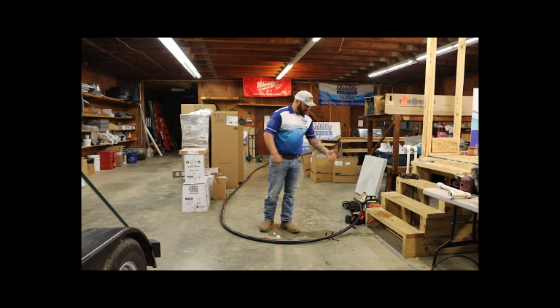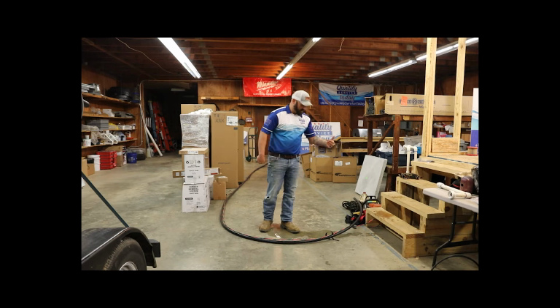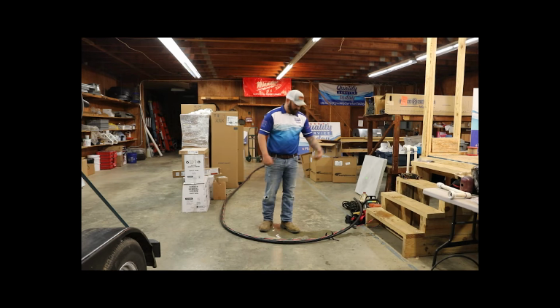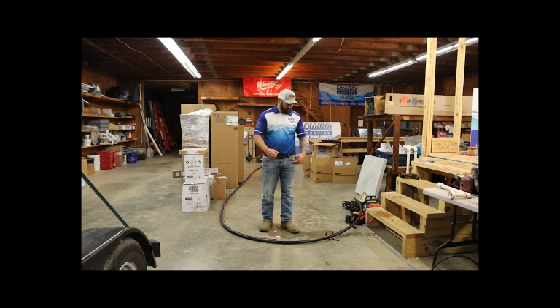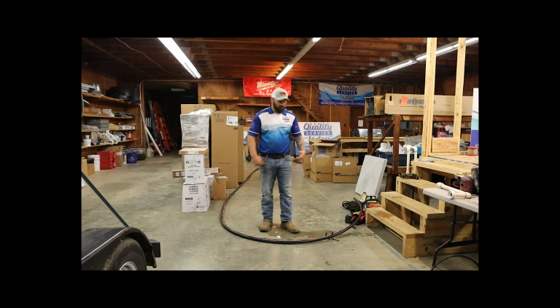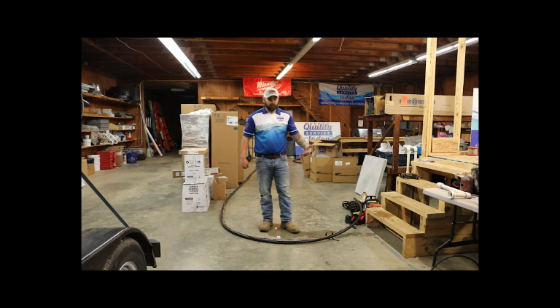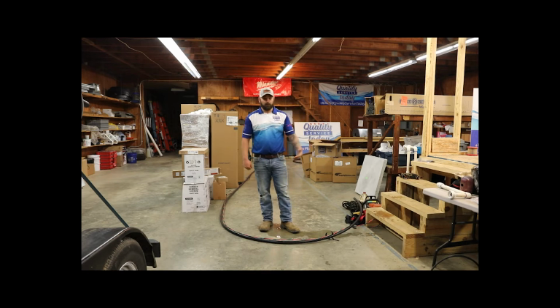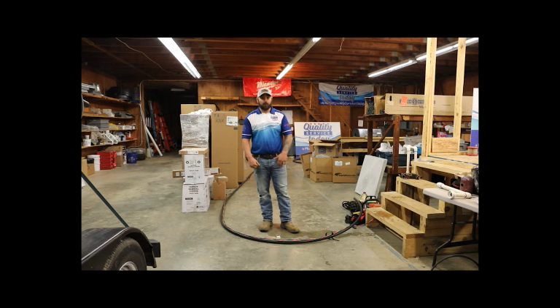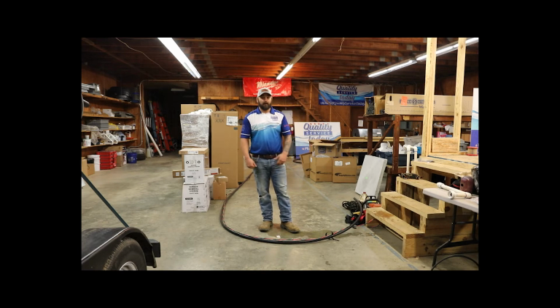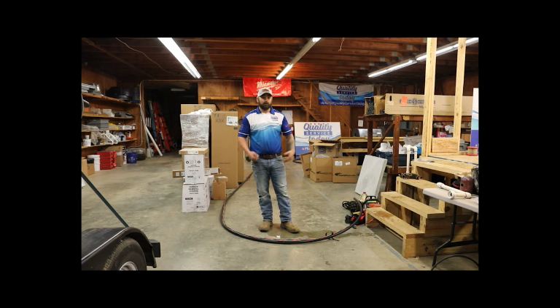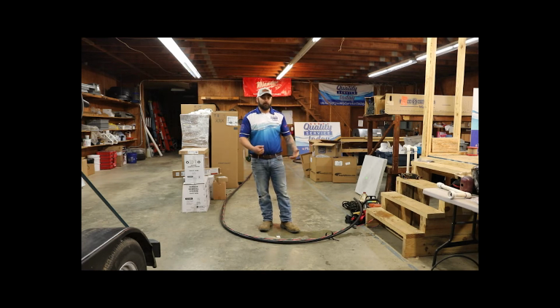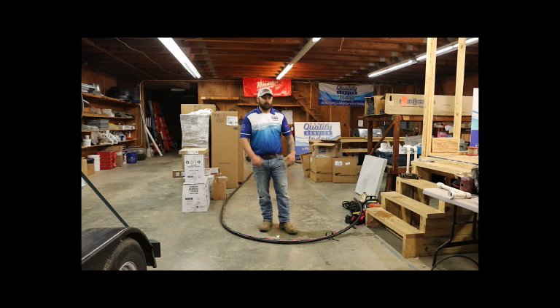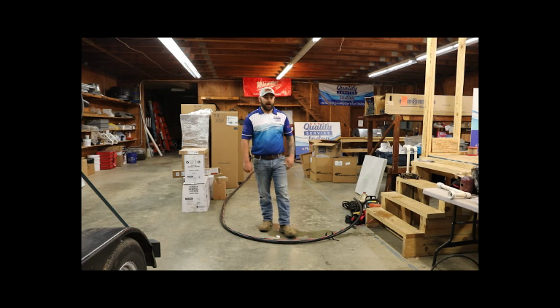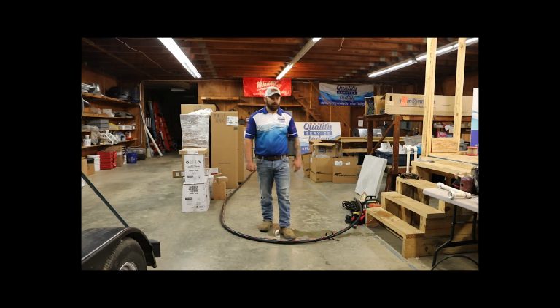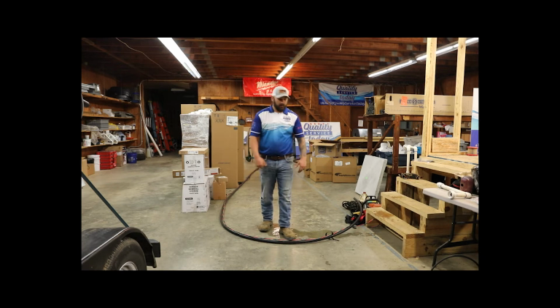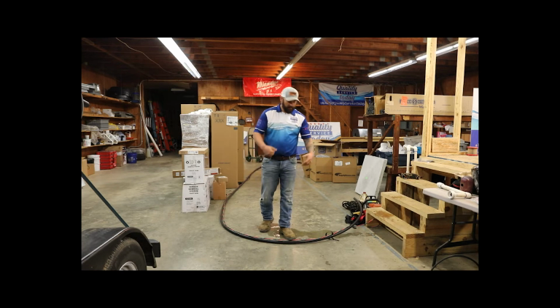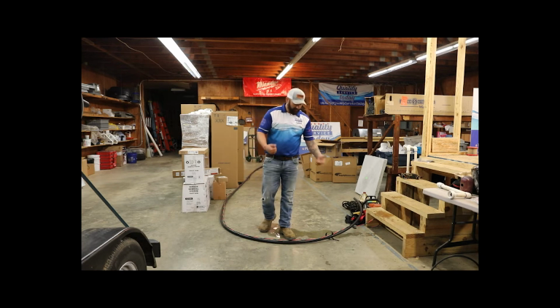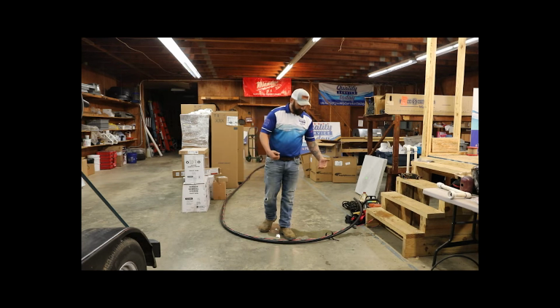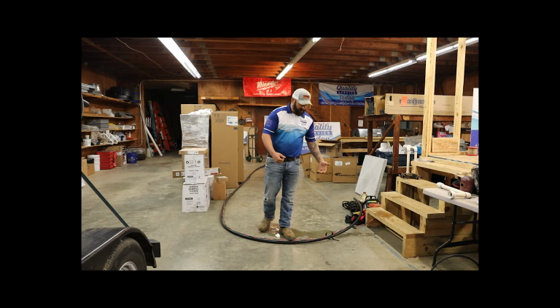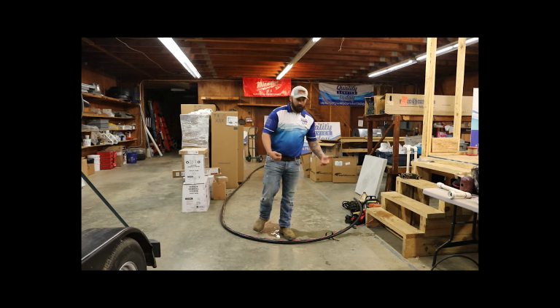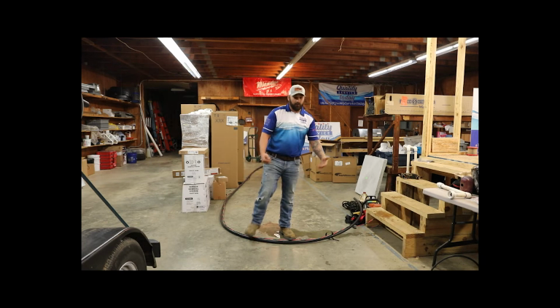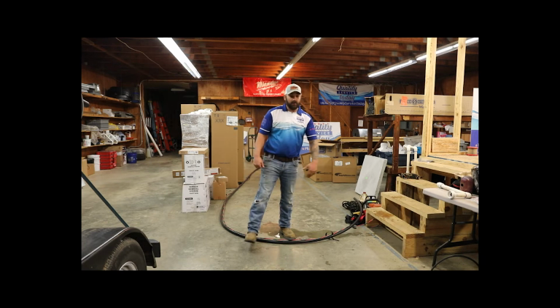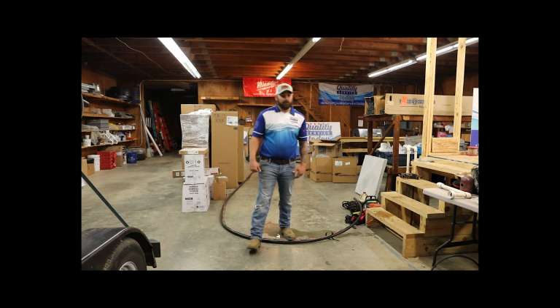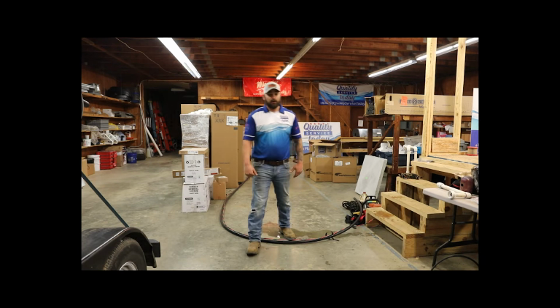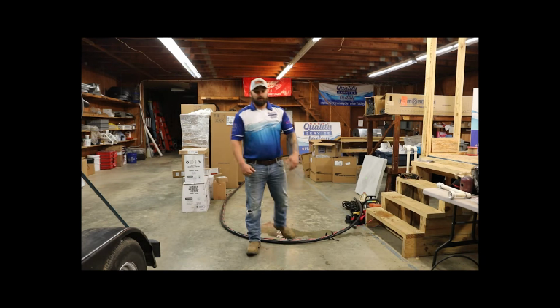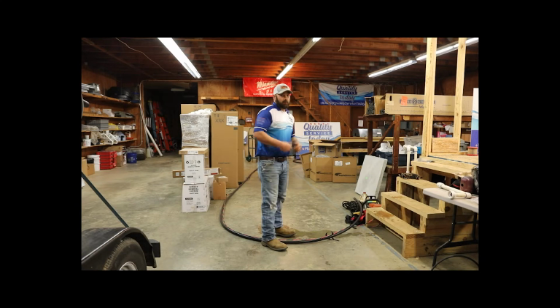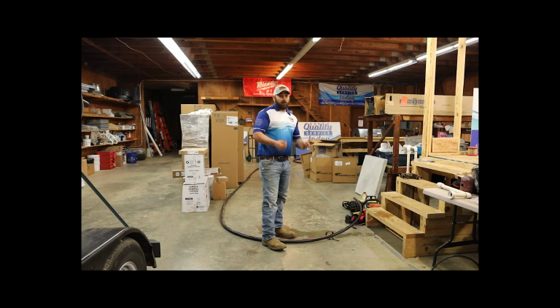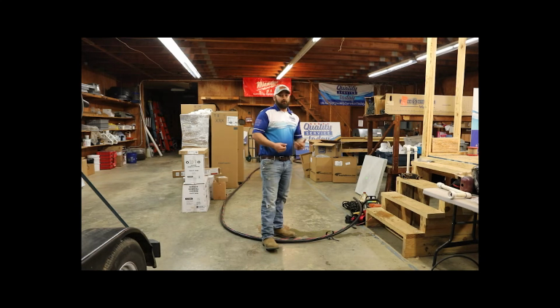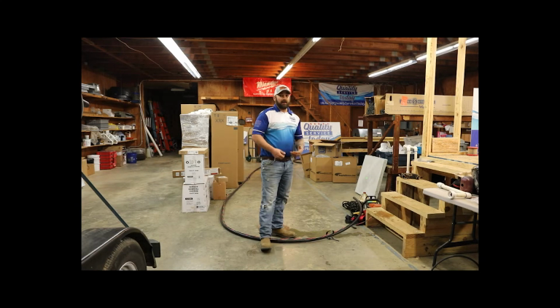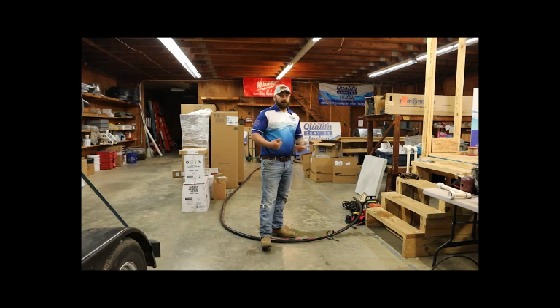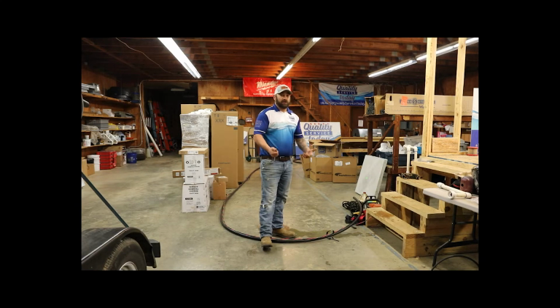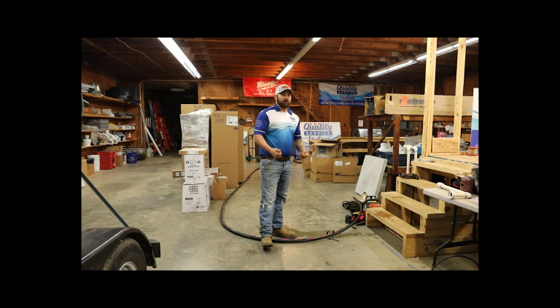I got a little piece made up here to kind of simulate what it'll look like once it's on the ground. Let's go over how to double check your wire.